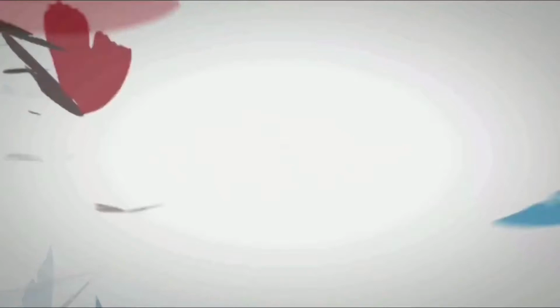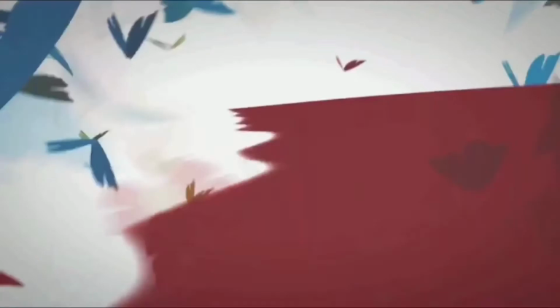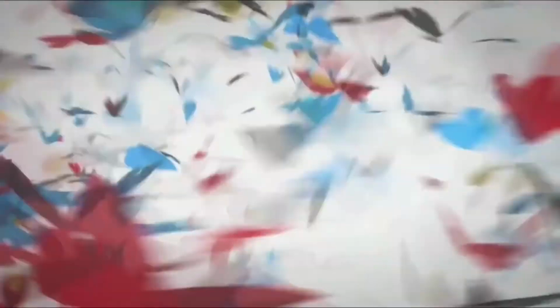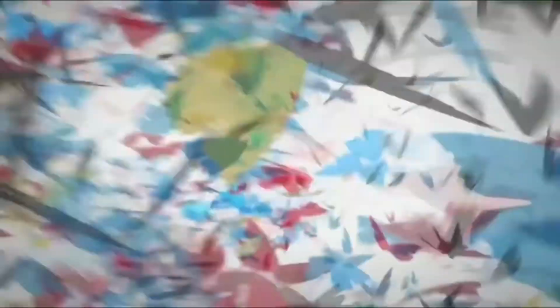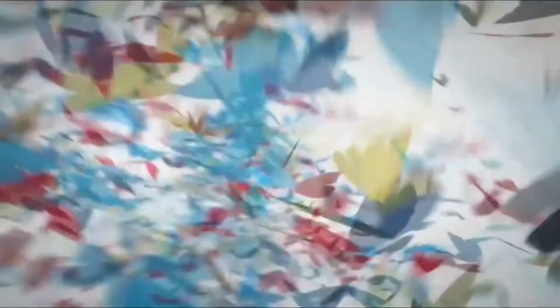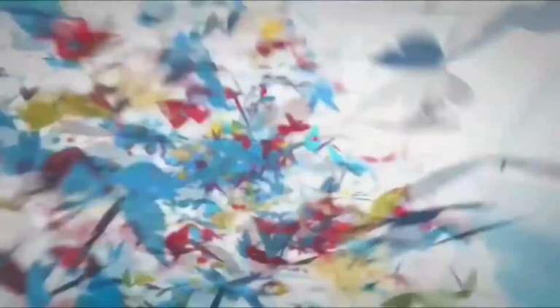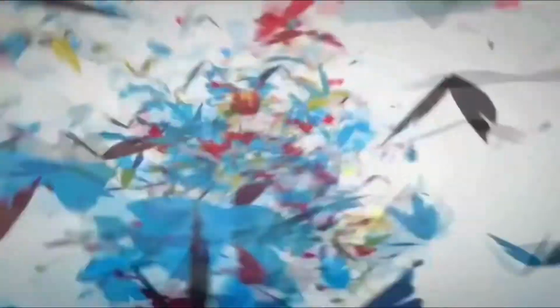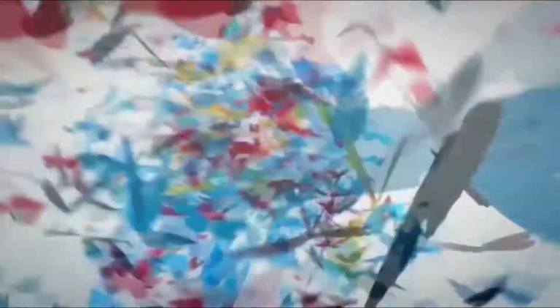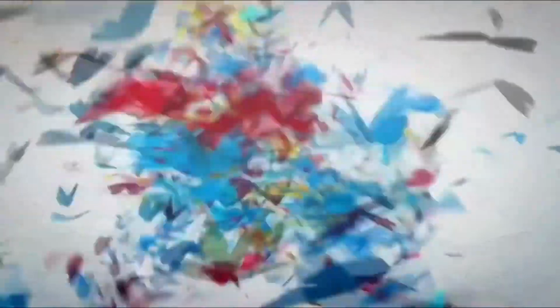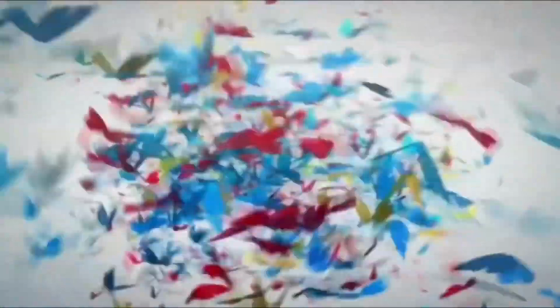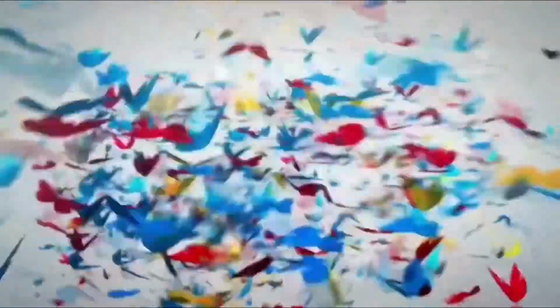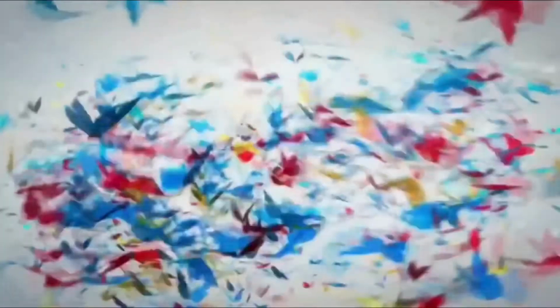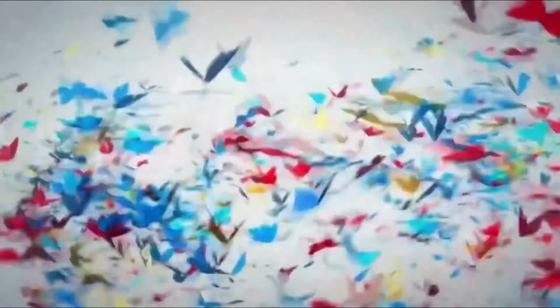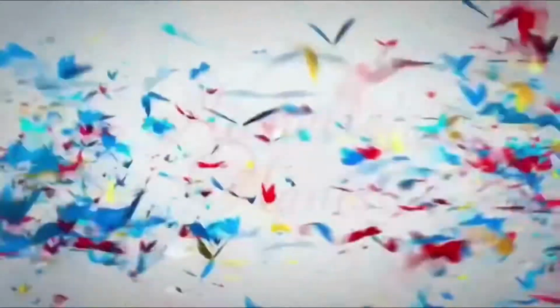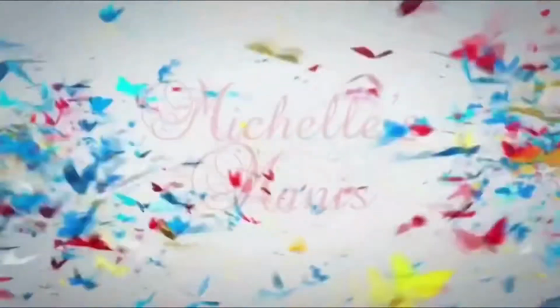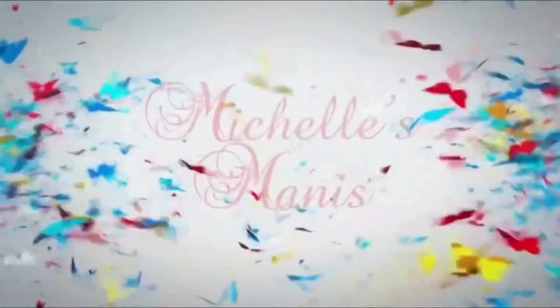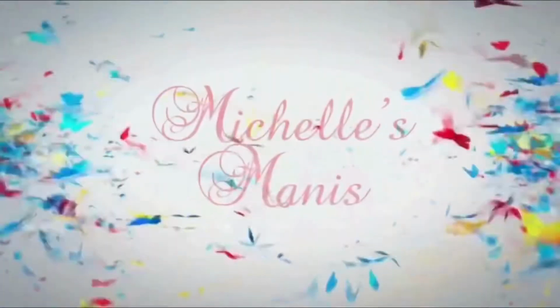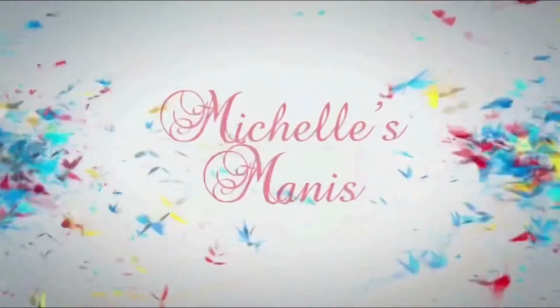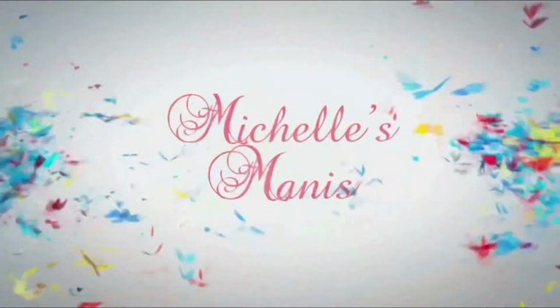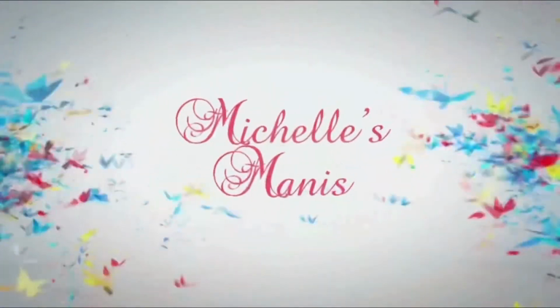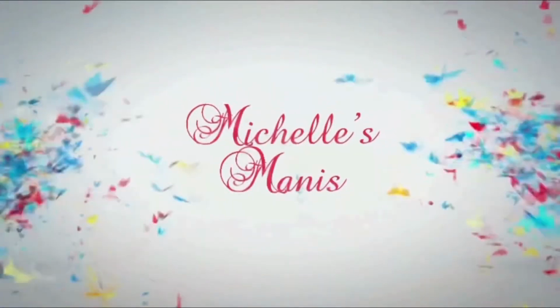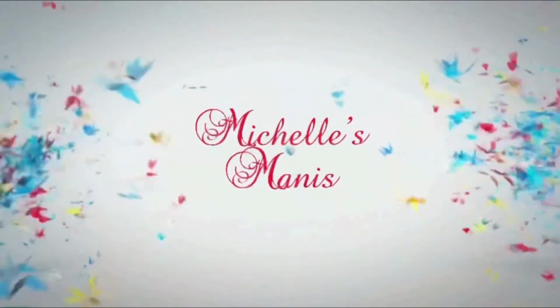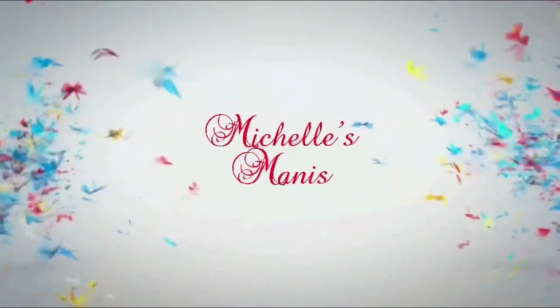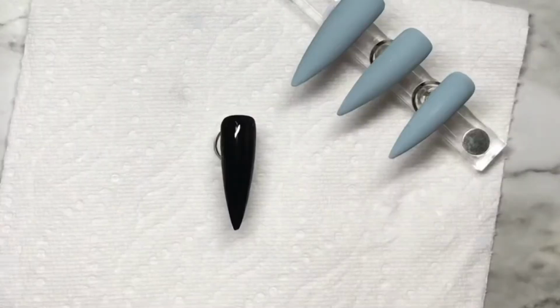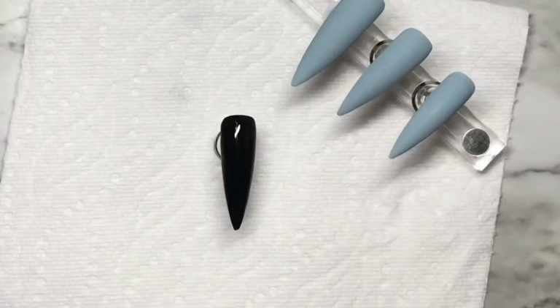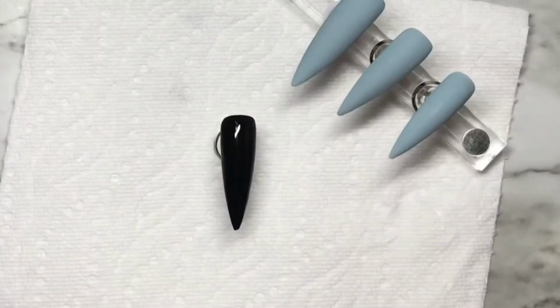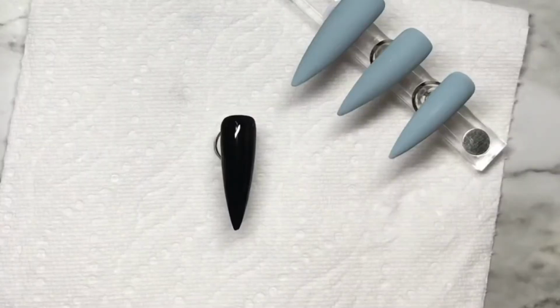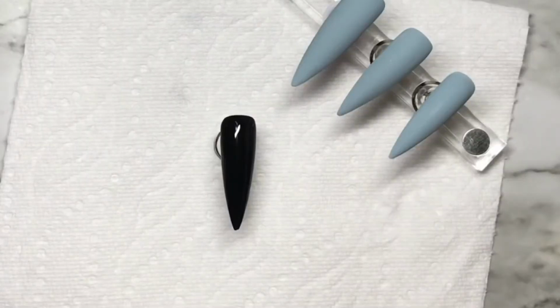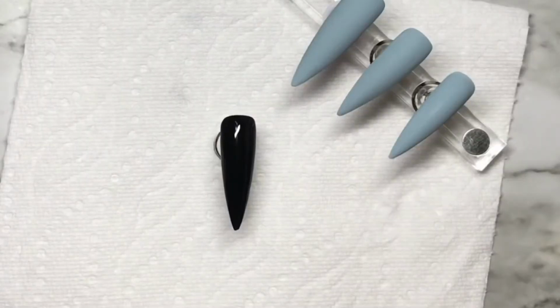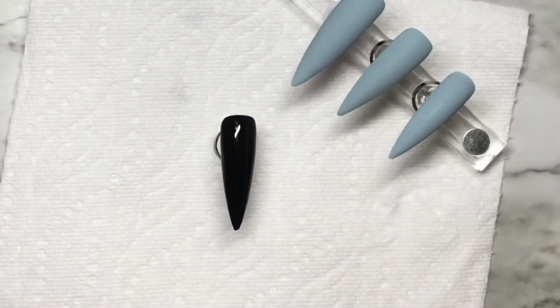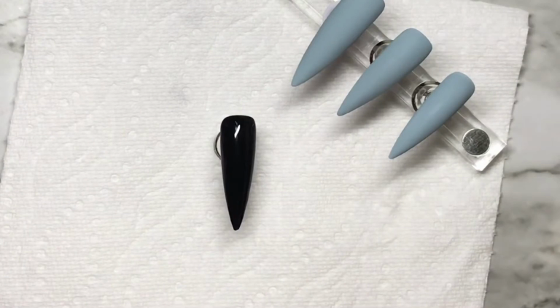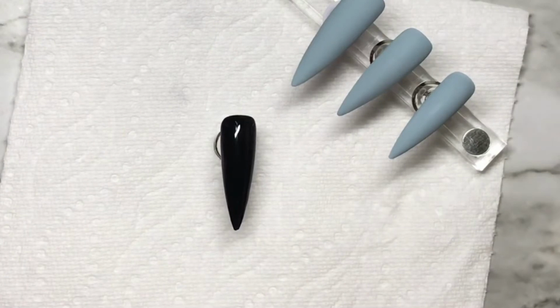Hi guys and dolls, welcome back to another video. It's Michelle from Michelle's Manny's. Thank you for joining me today.